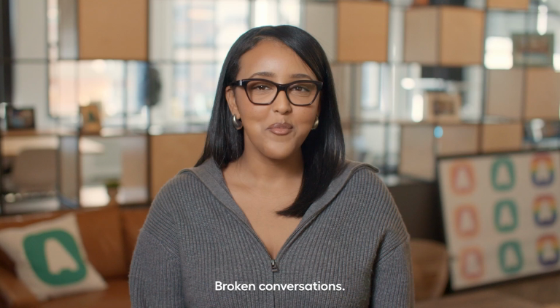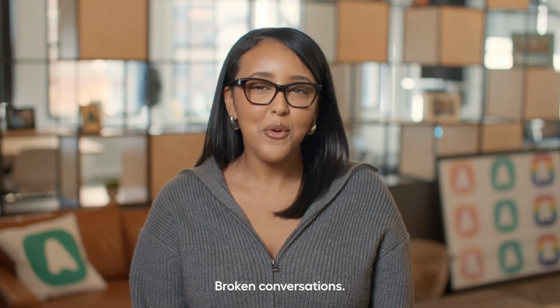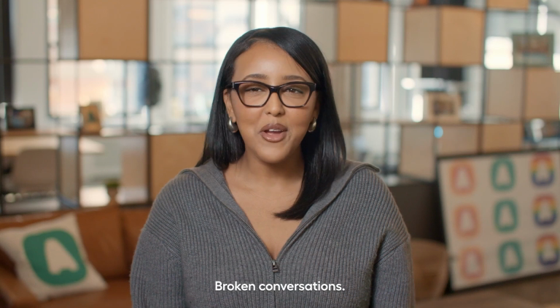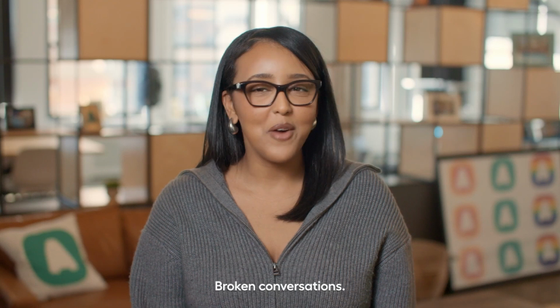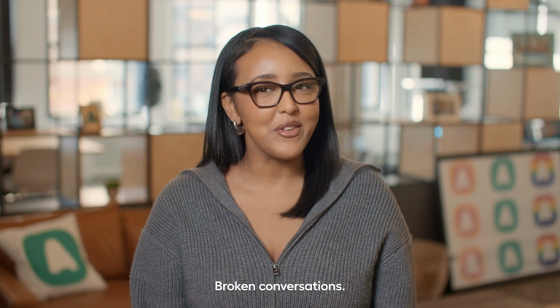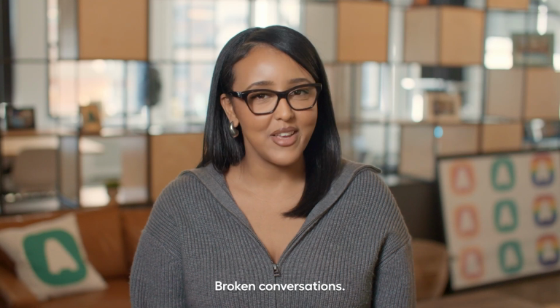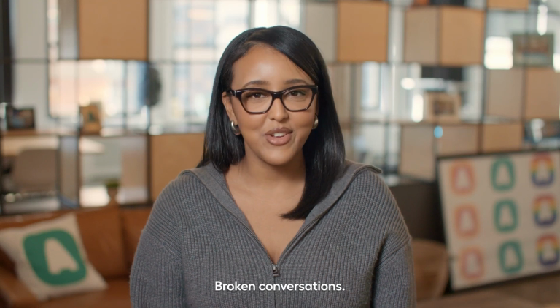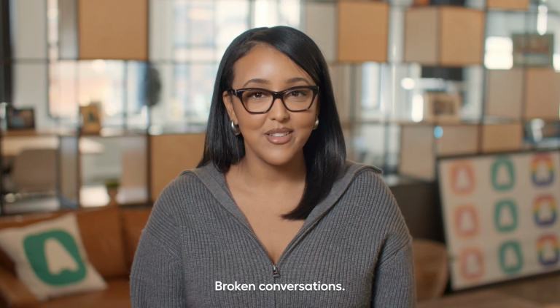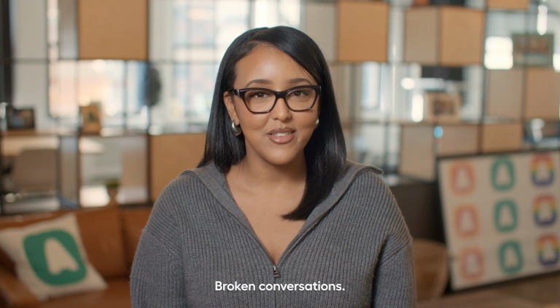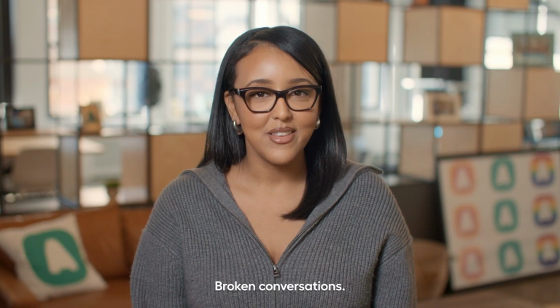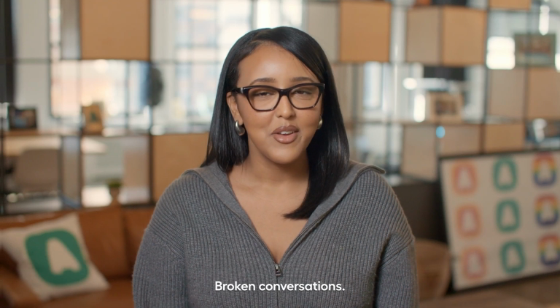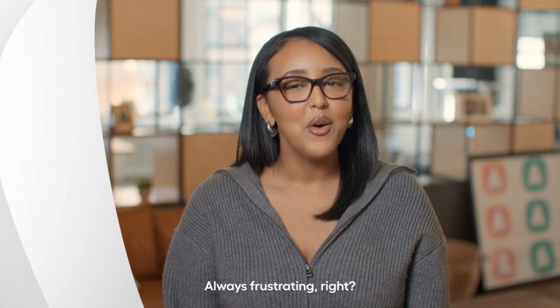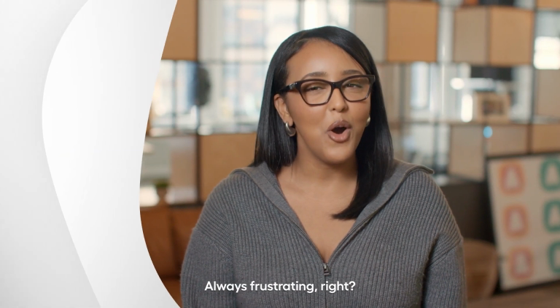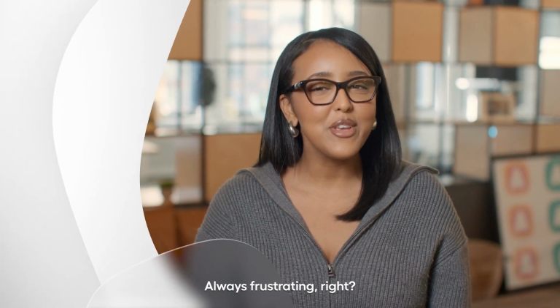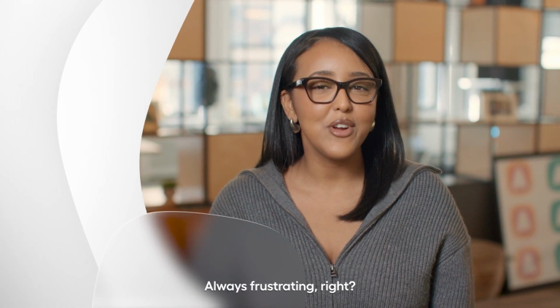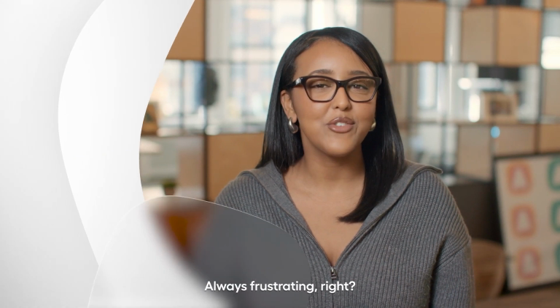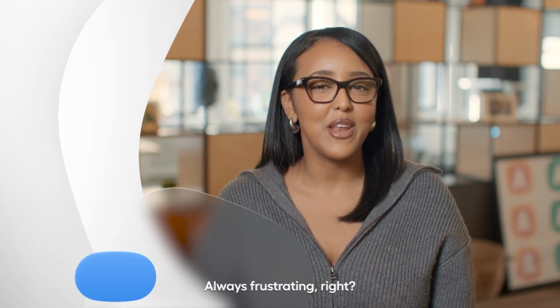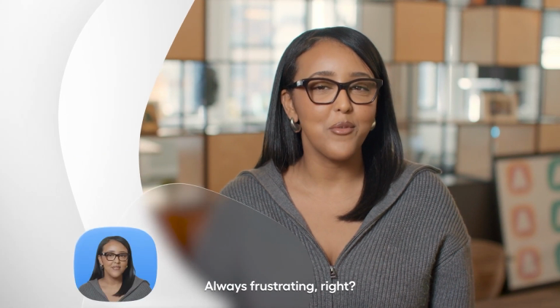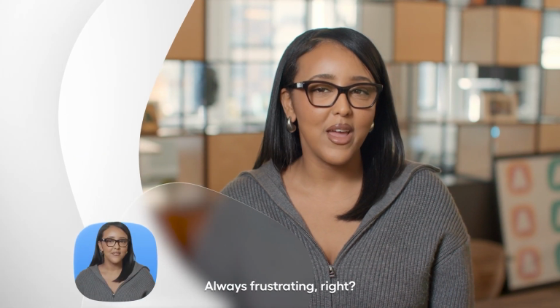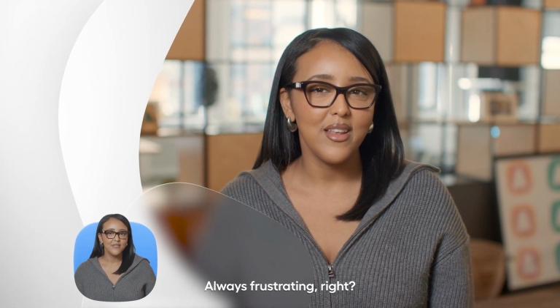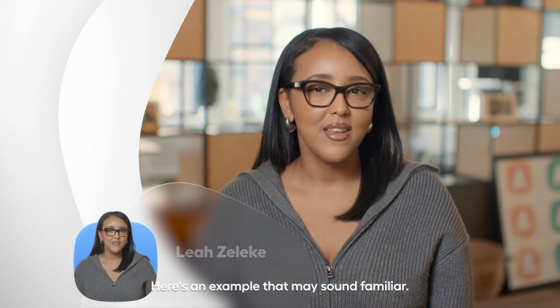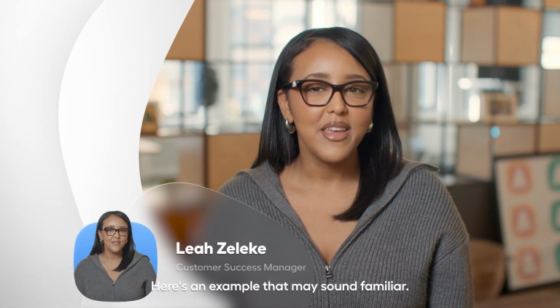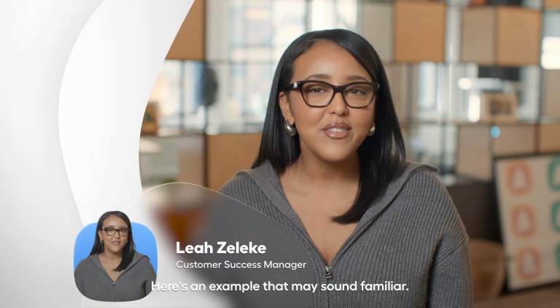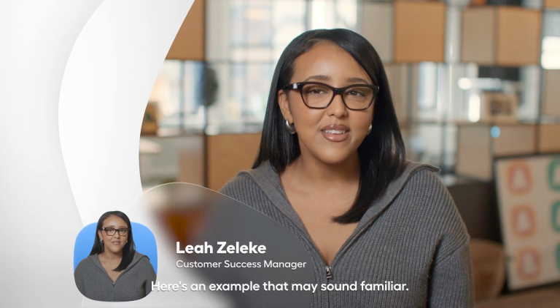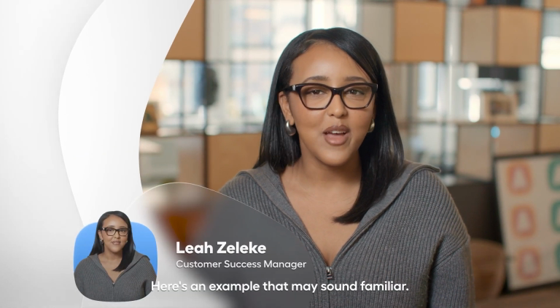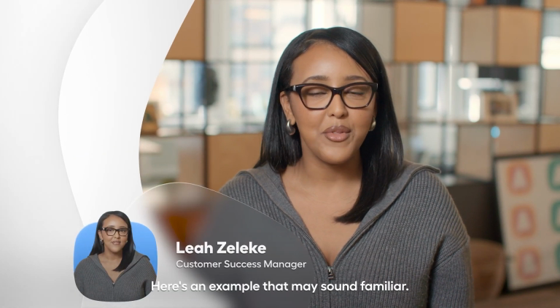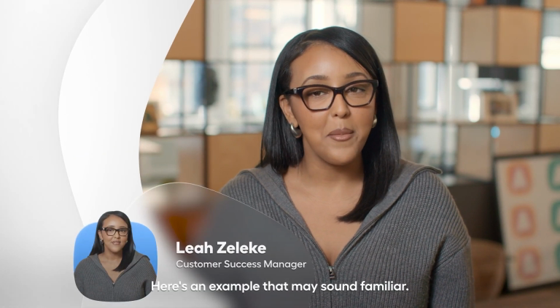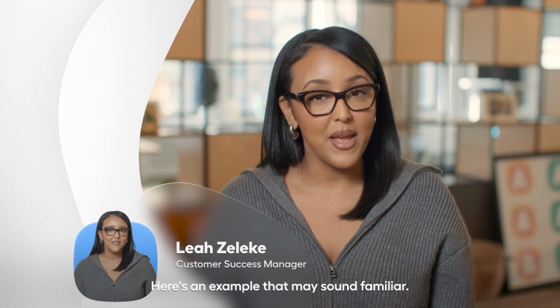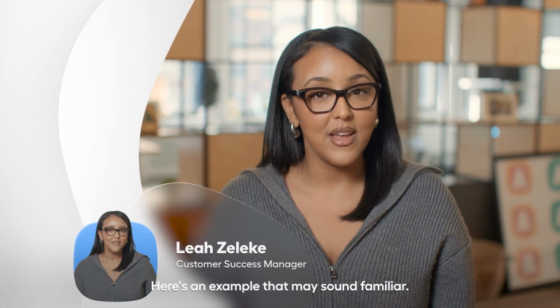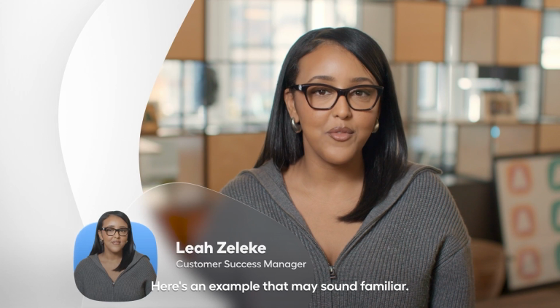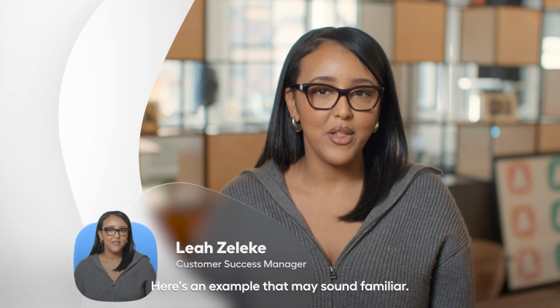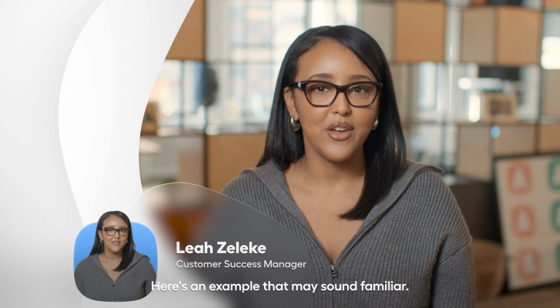Broken conversations — always frustrating, right? Here's an example that may sound familiar.